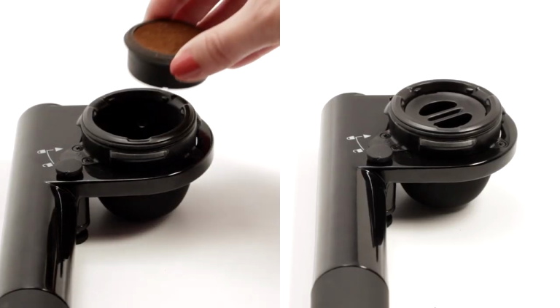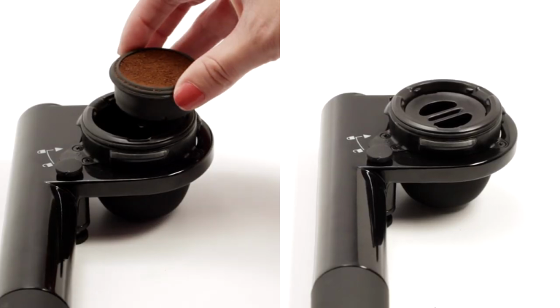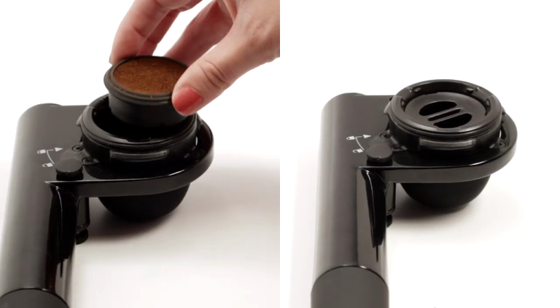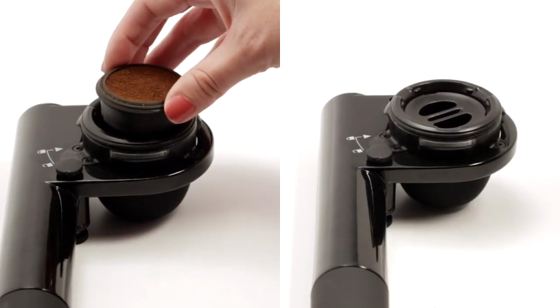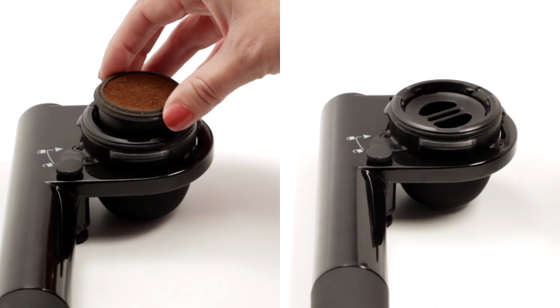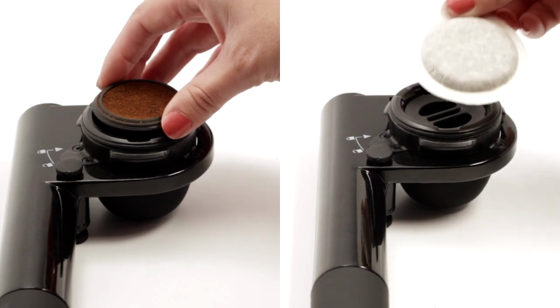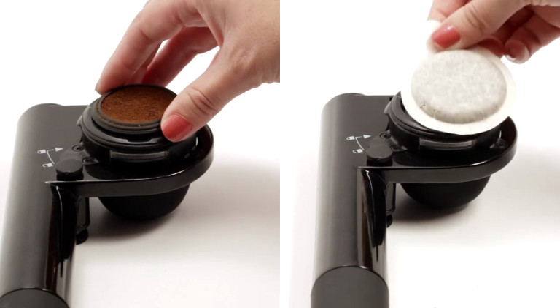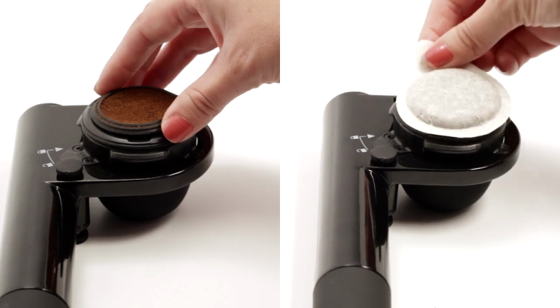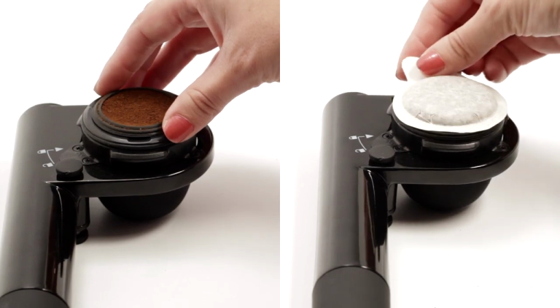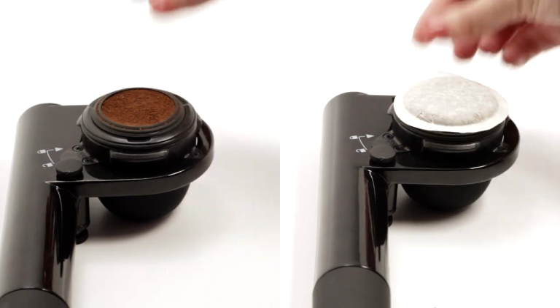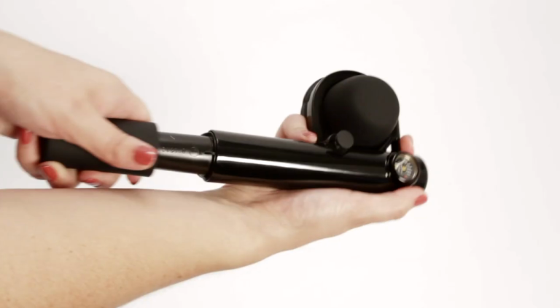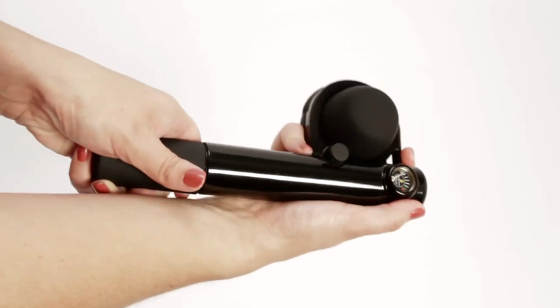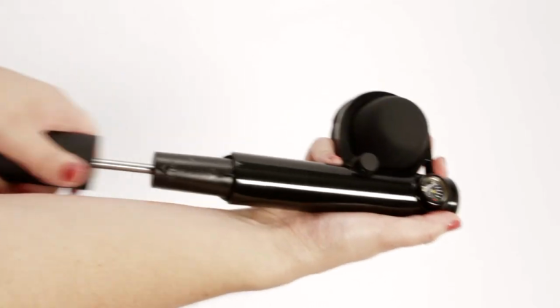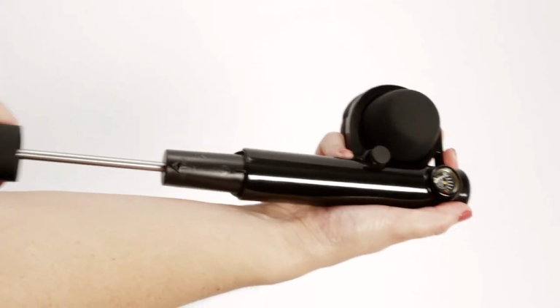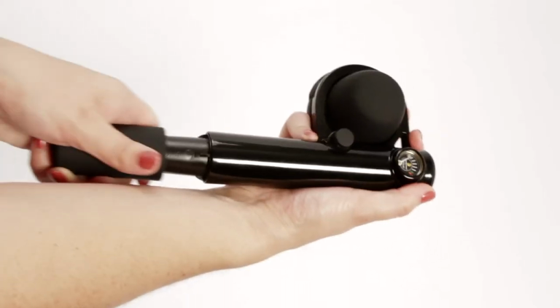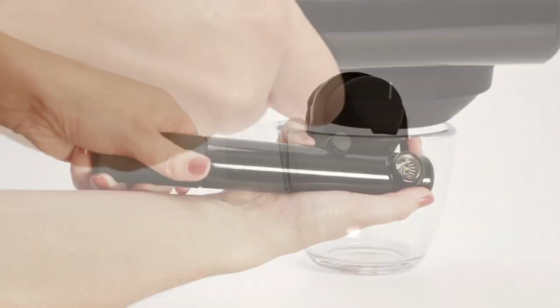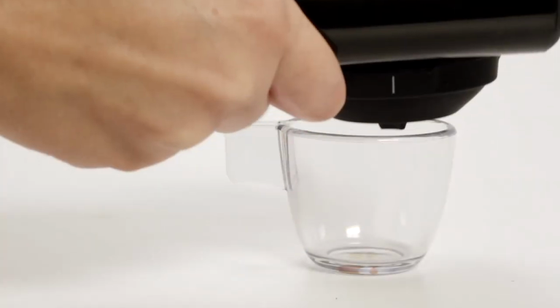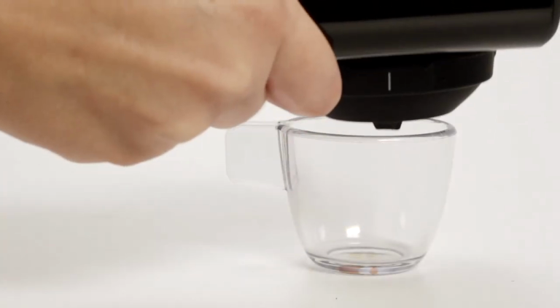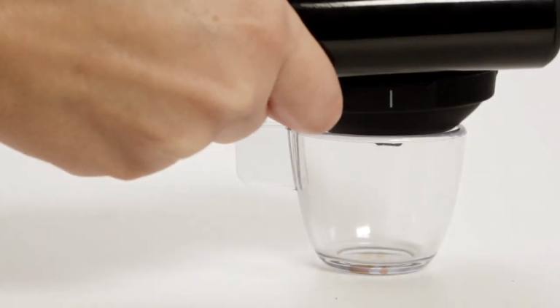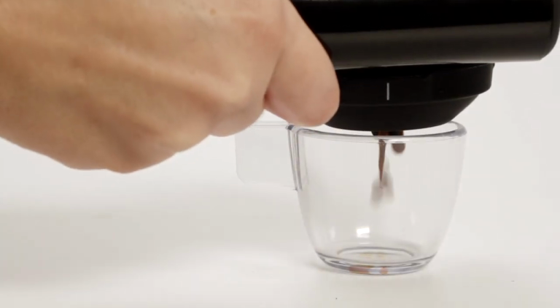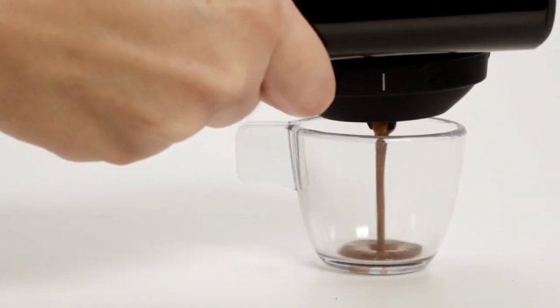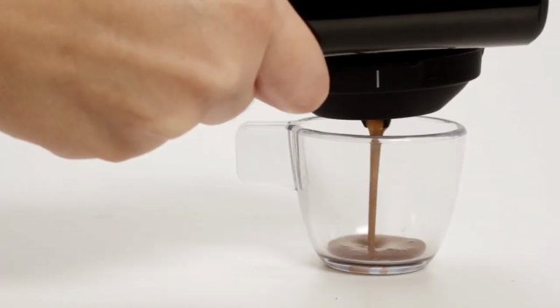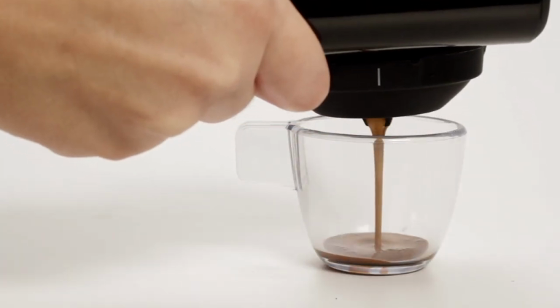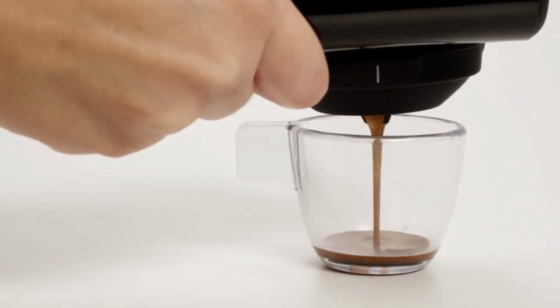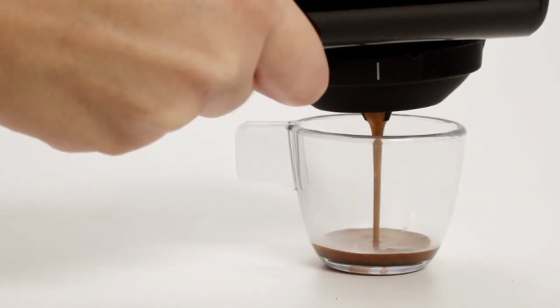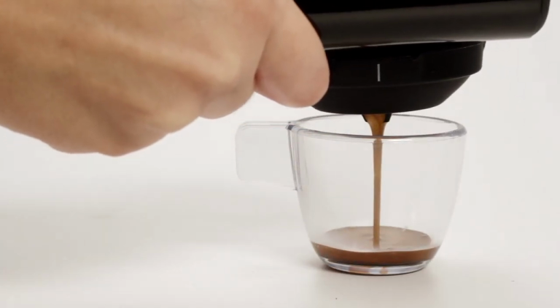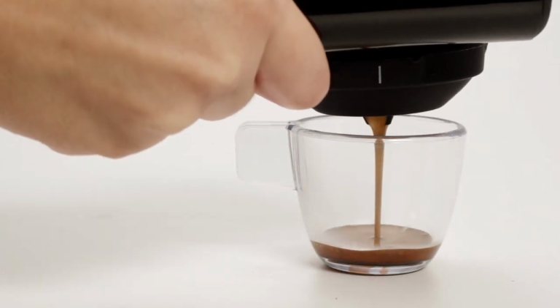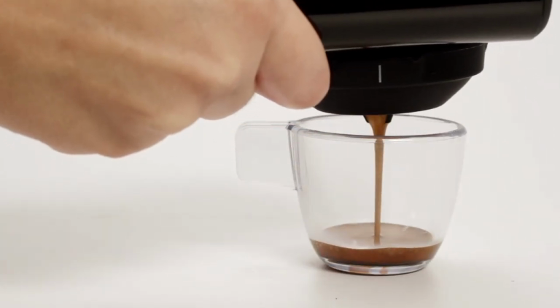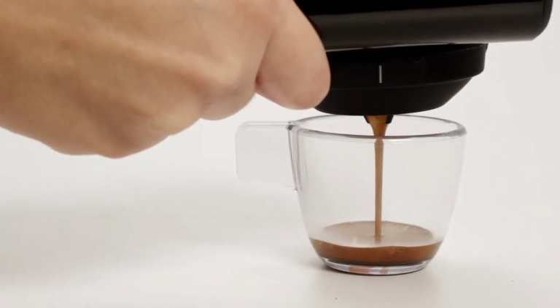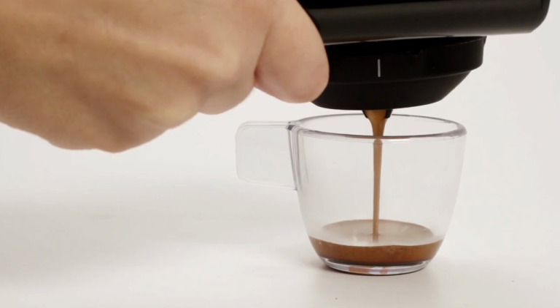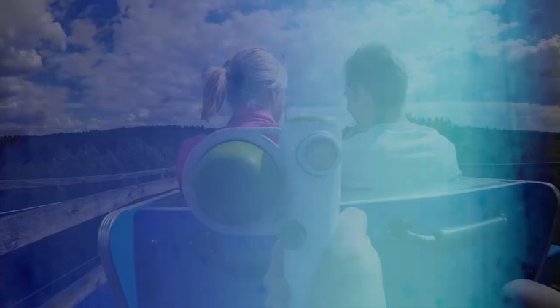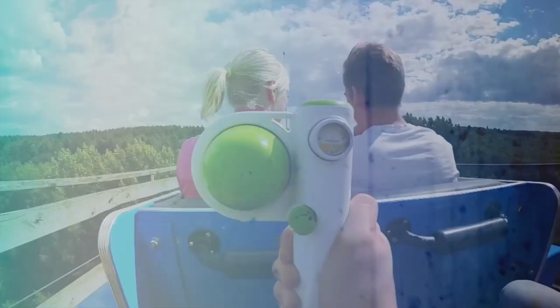Add coffee or an ESE pod, some hot water, pump it up and release the valve for espresso anywhere. New from Handpresso: the Pump Pop.